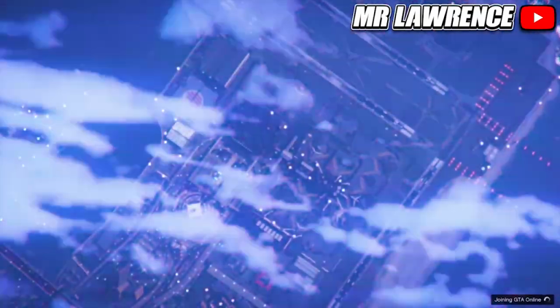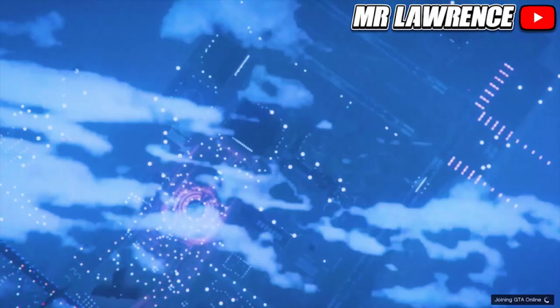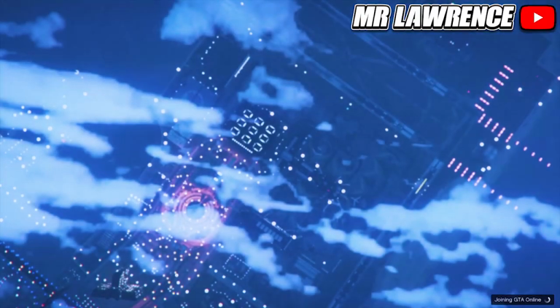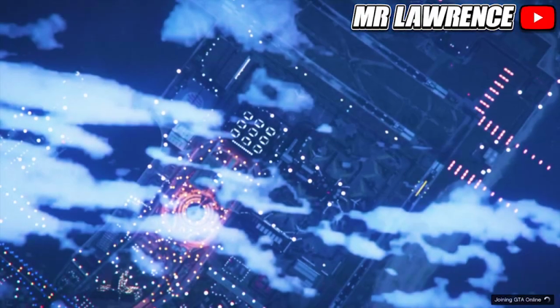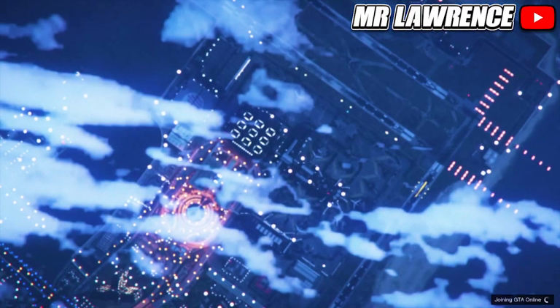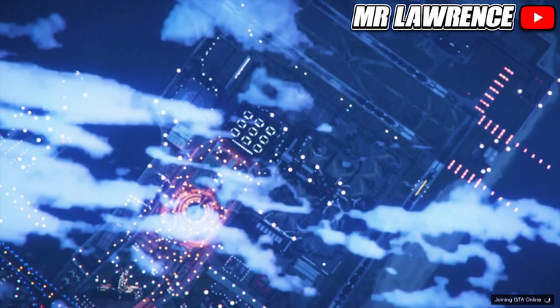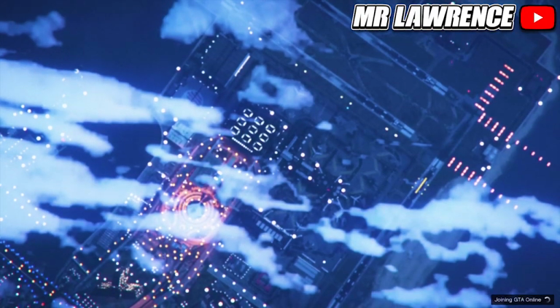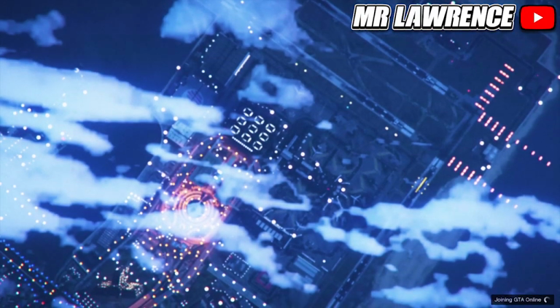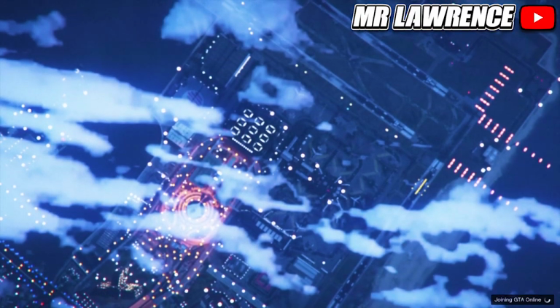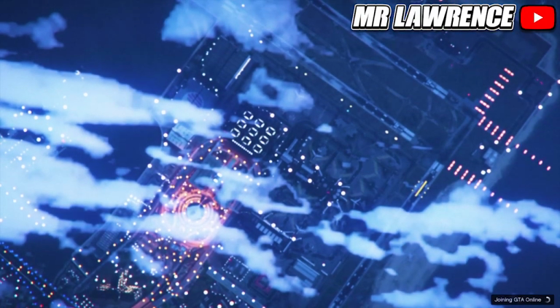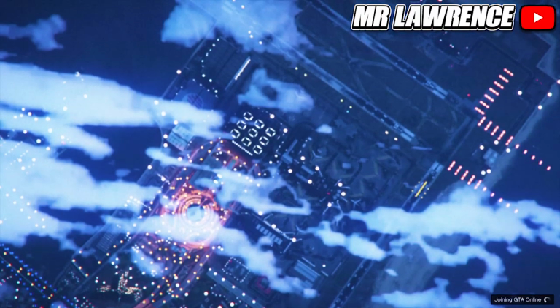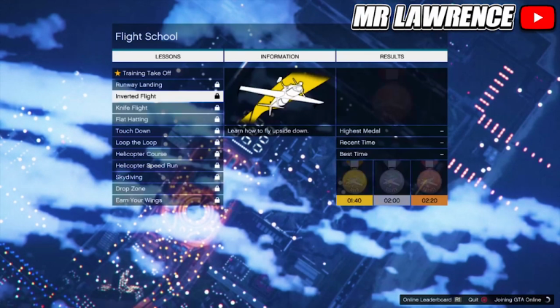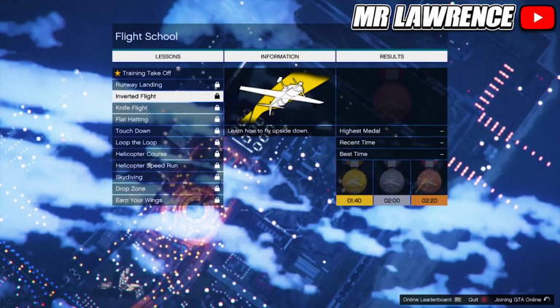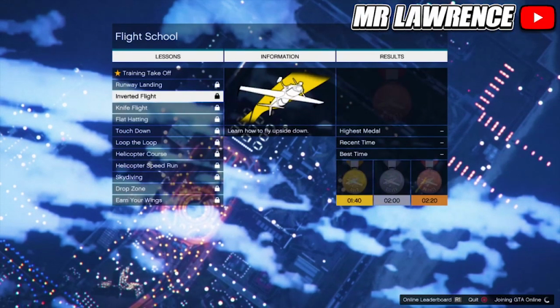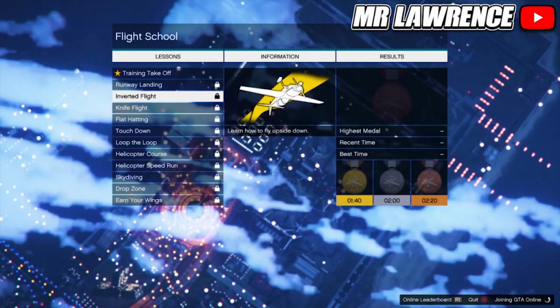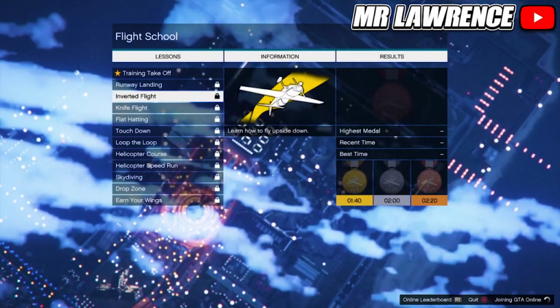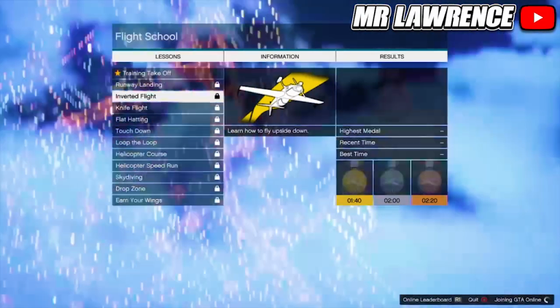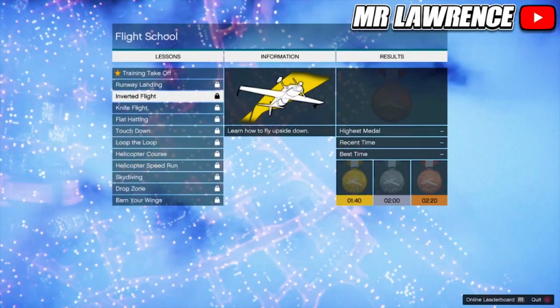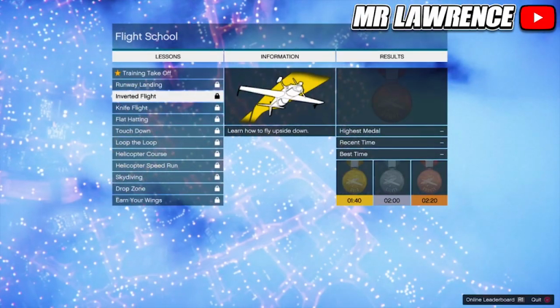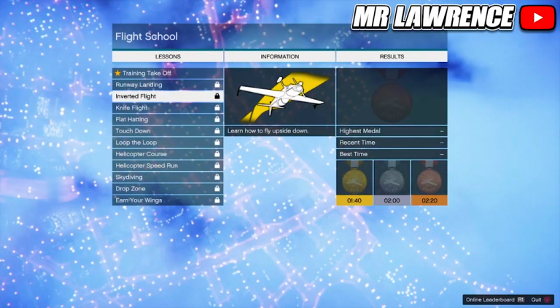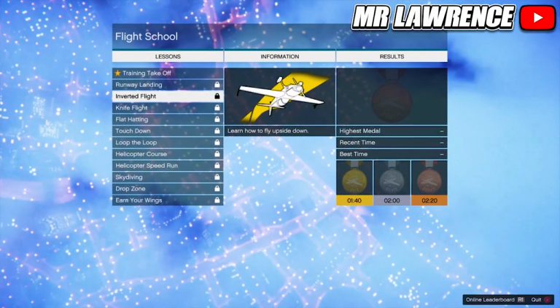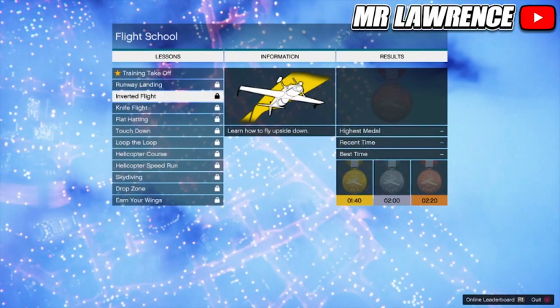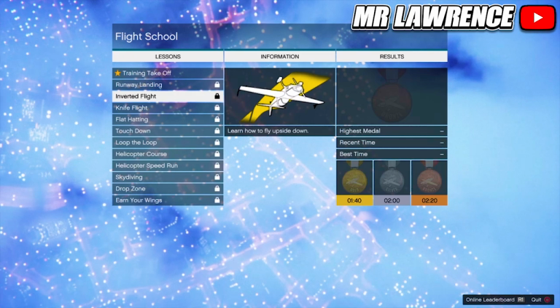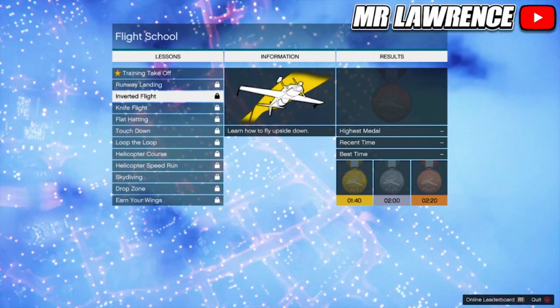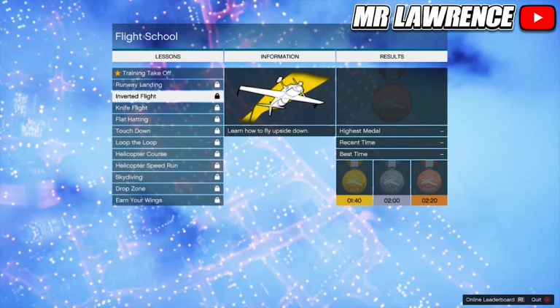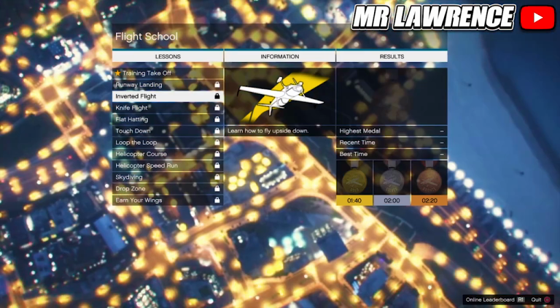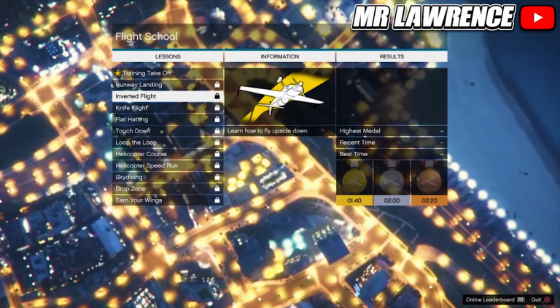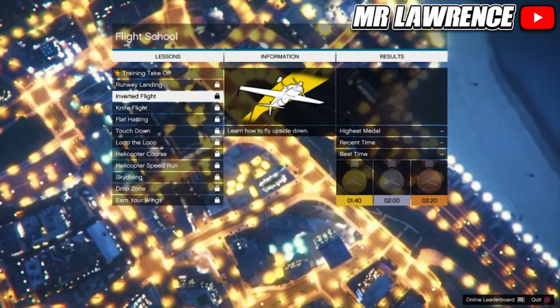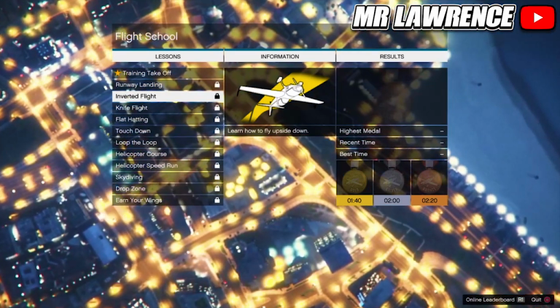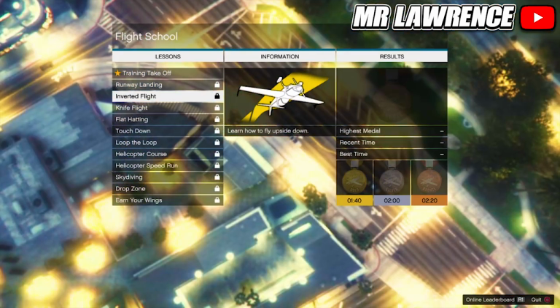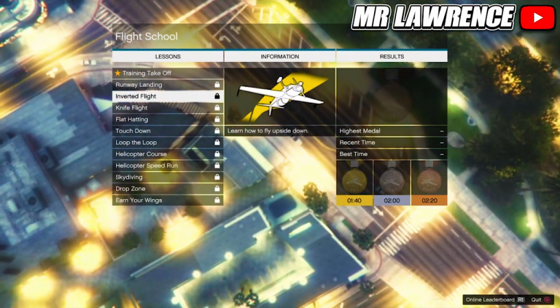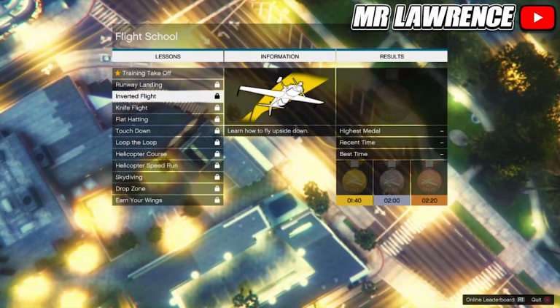When you load into online, the flight school menu should appear again. If you didn't do this already, go to inverted flight.